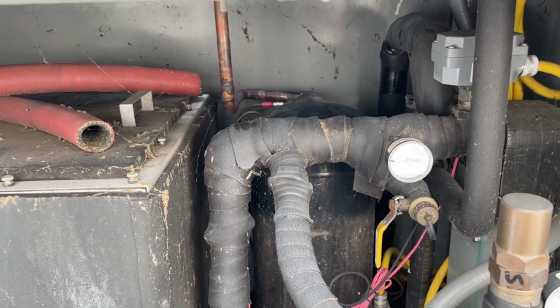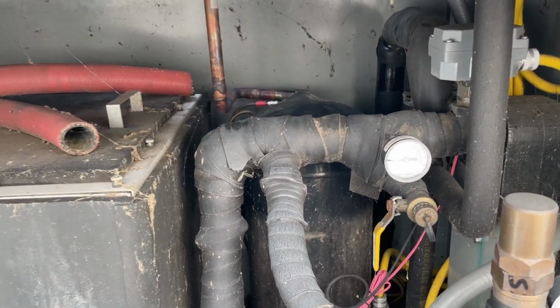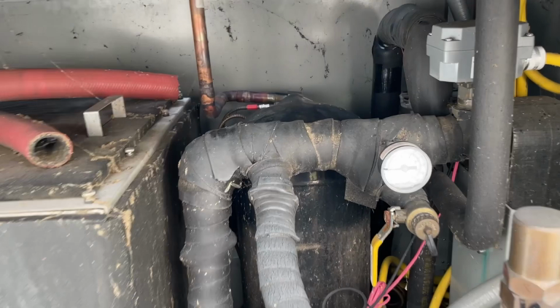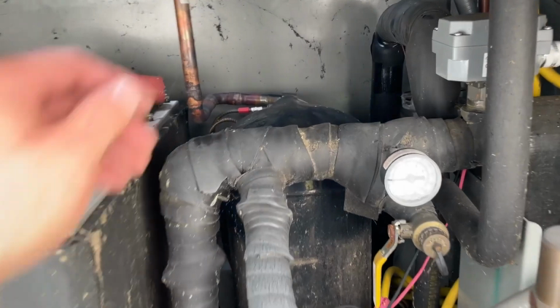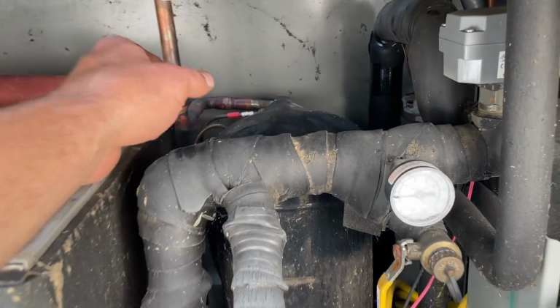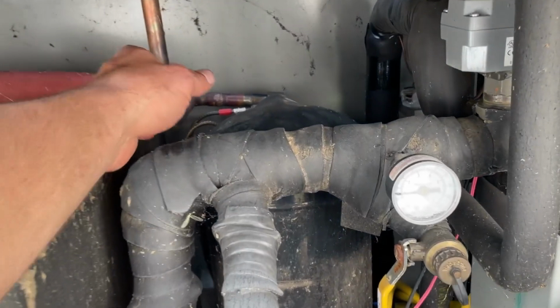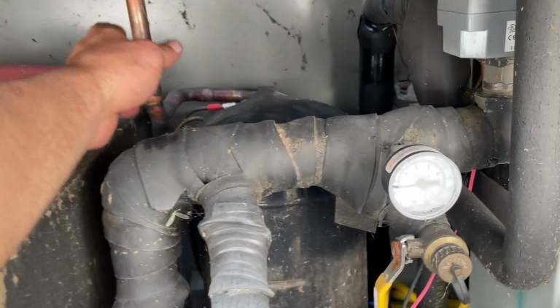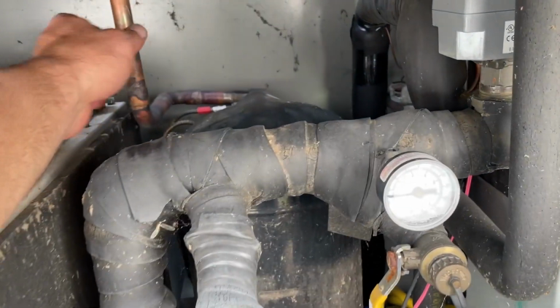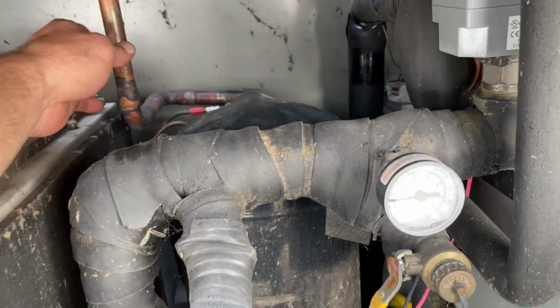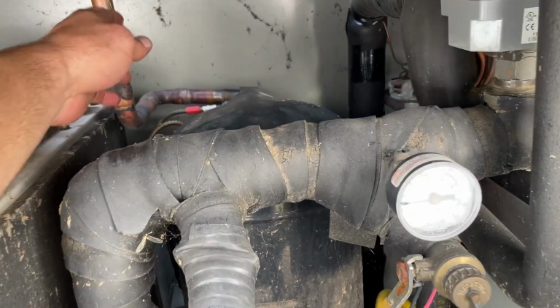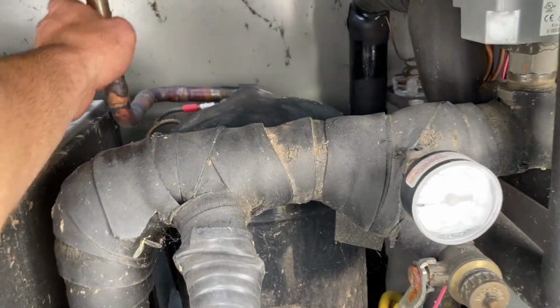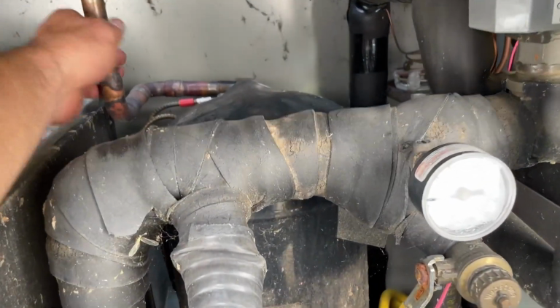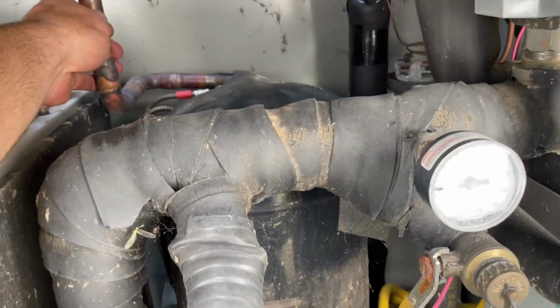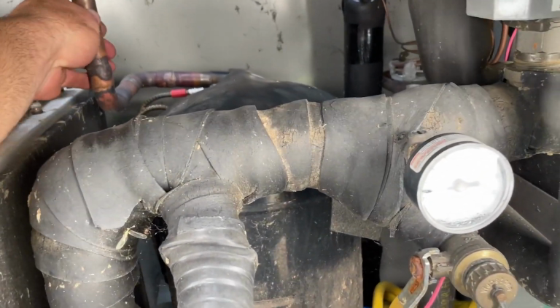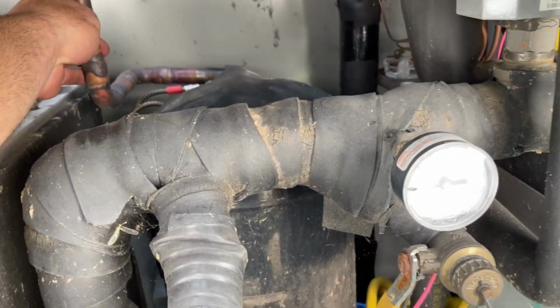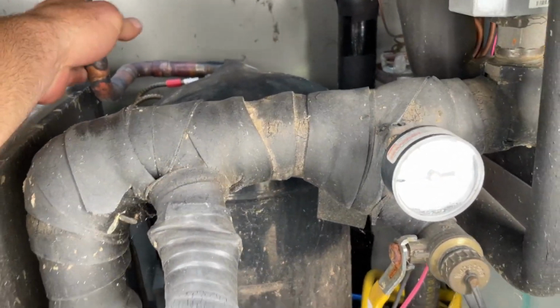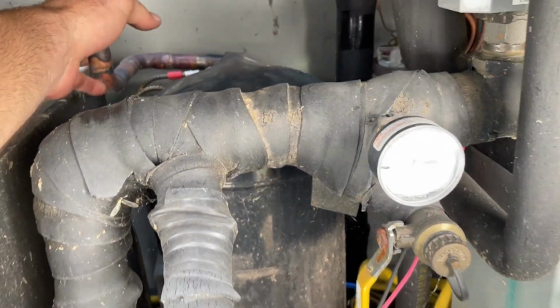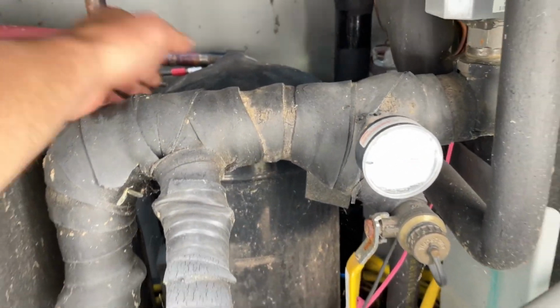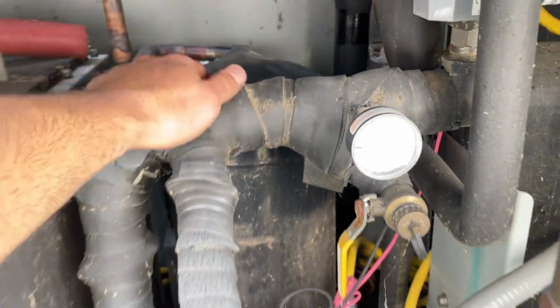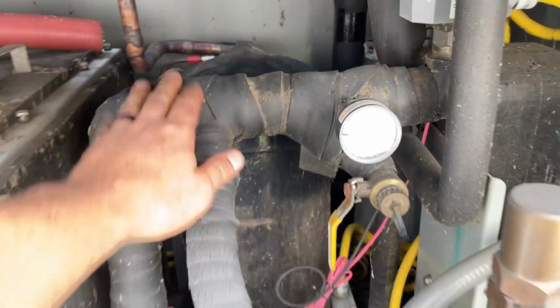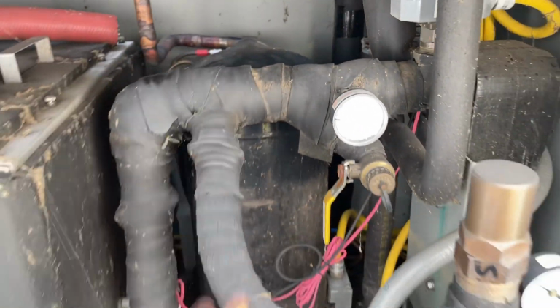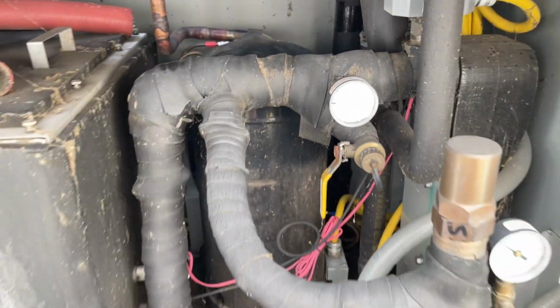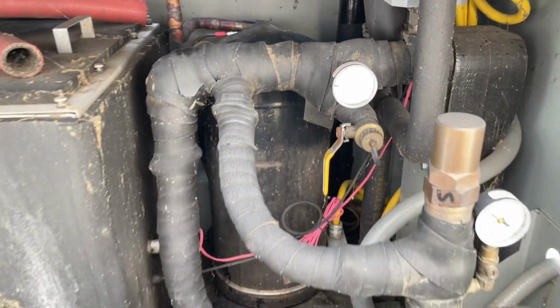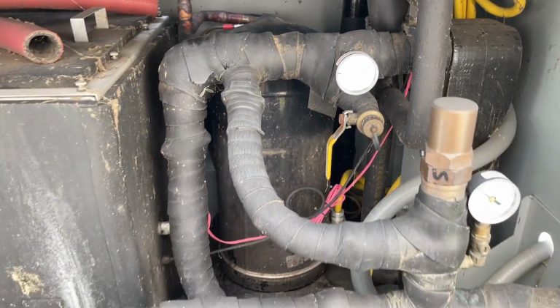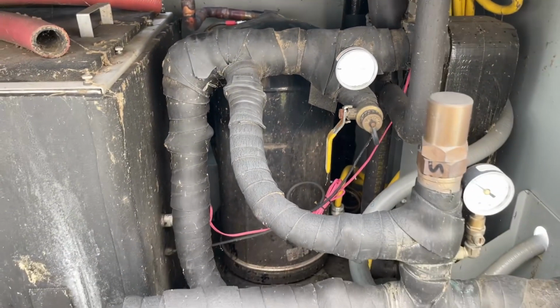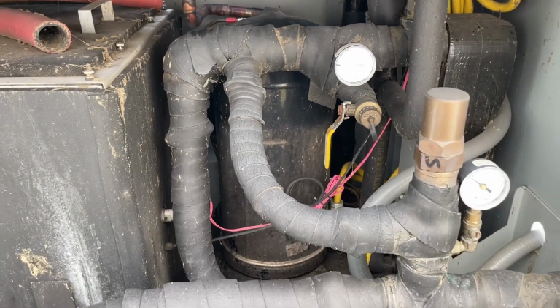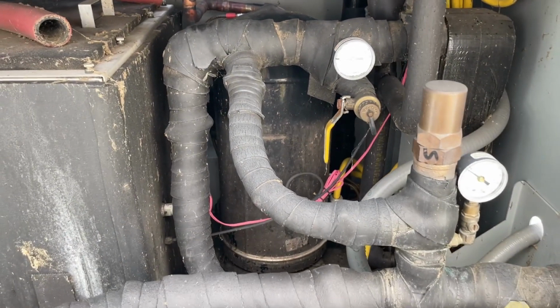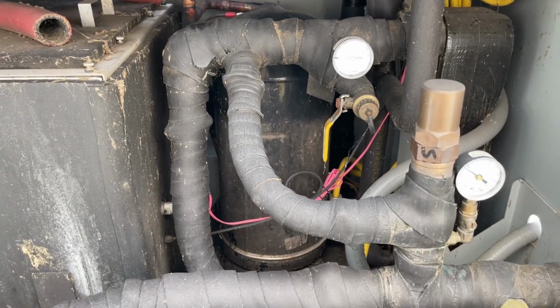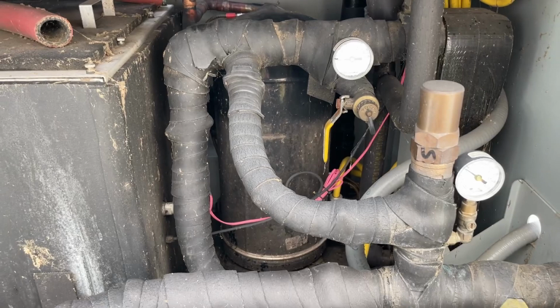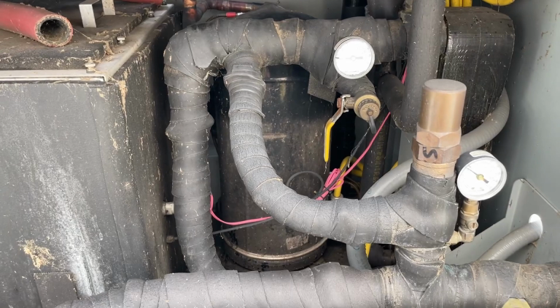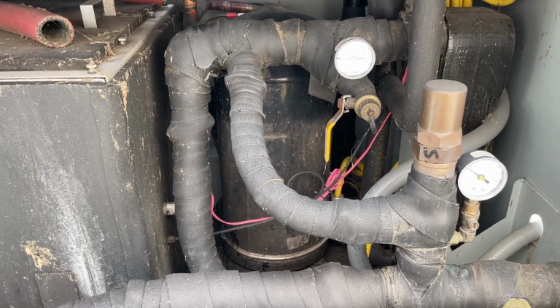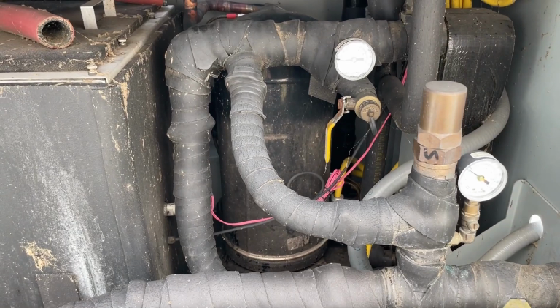The compressor is not running at all, so I need to find out why that is.